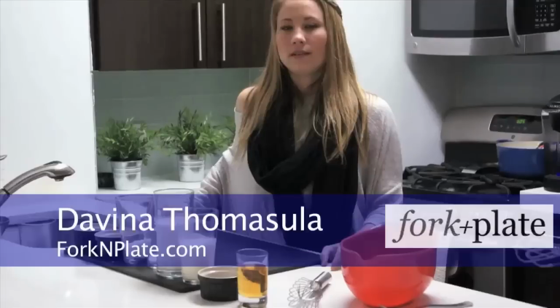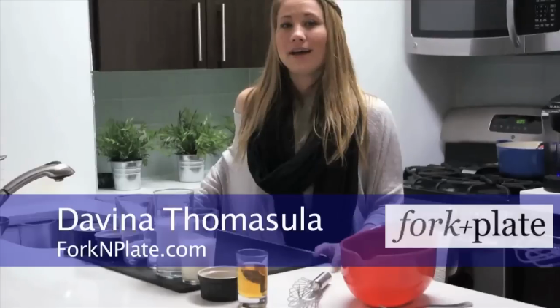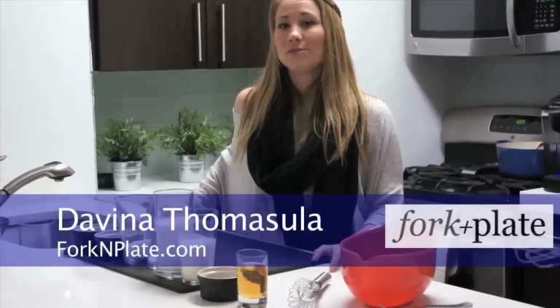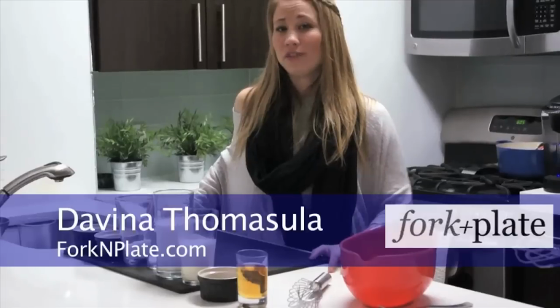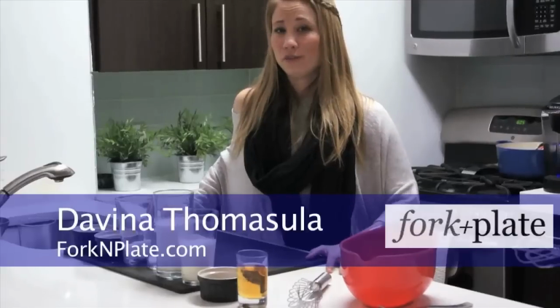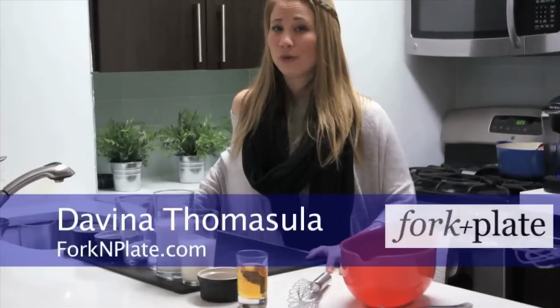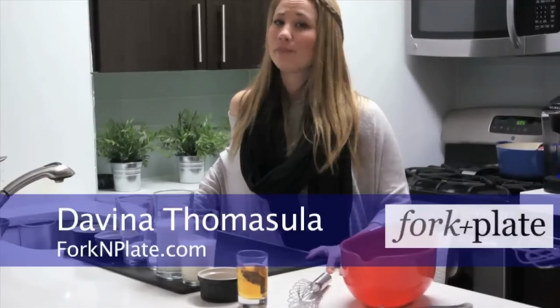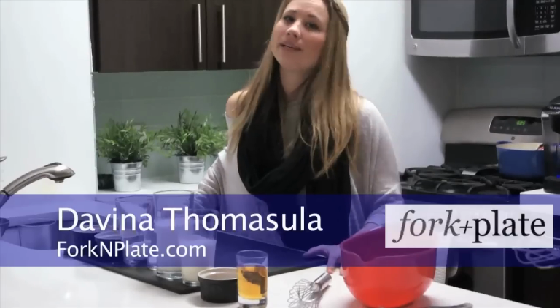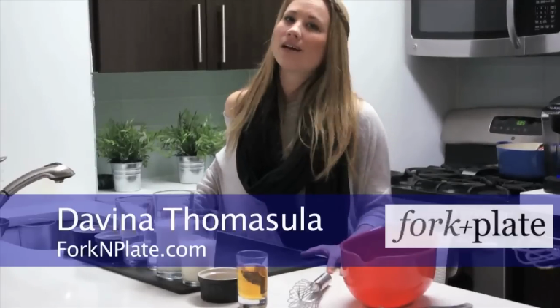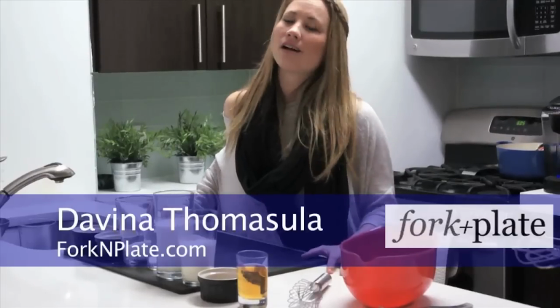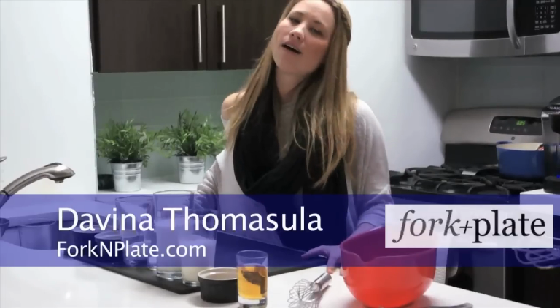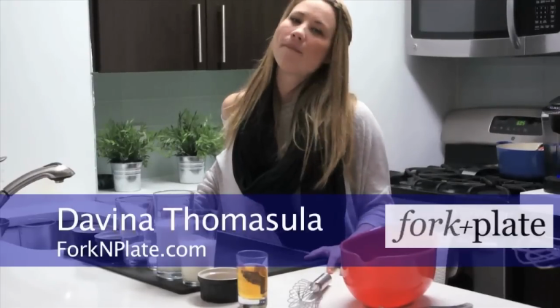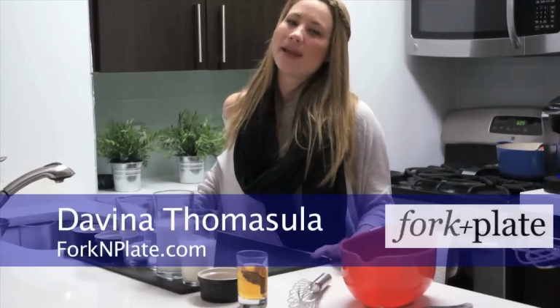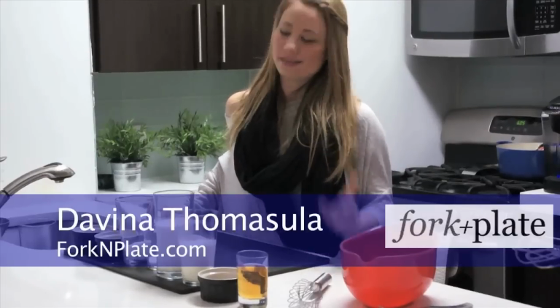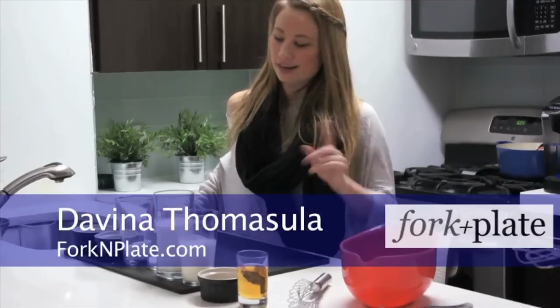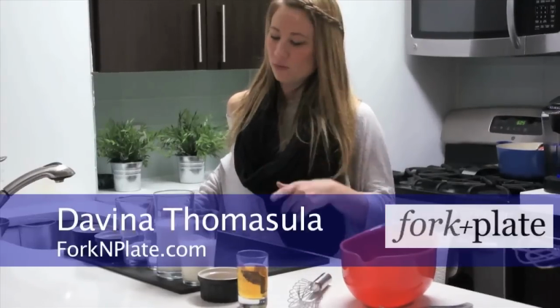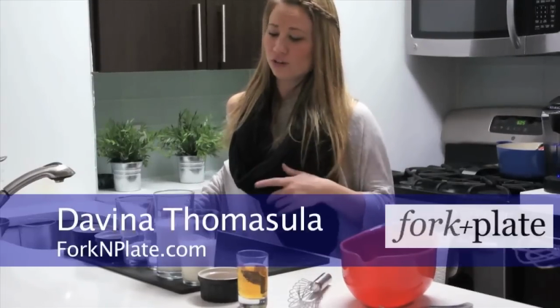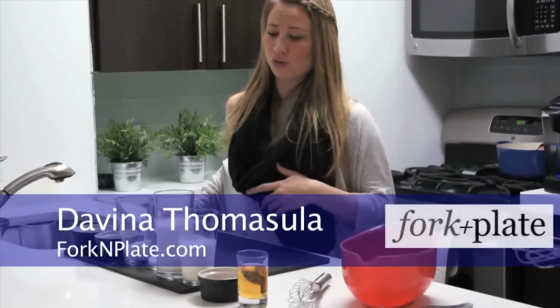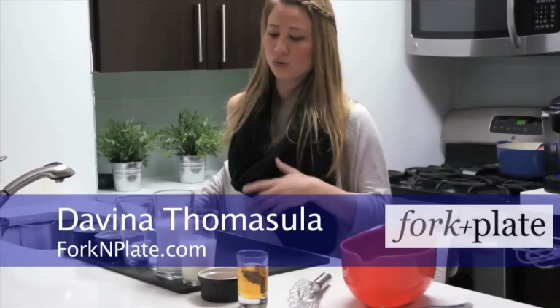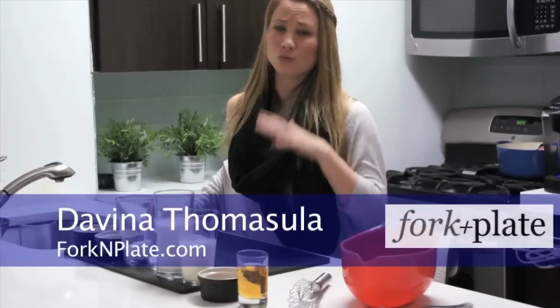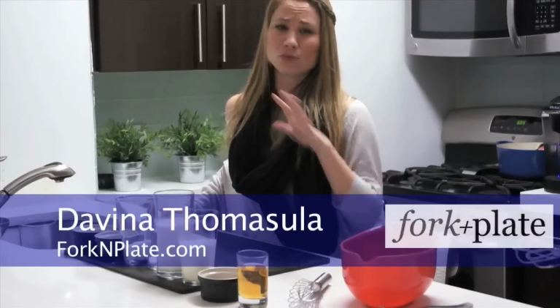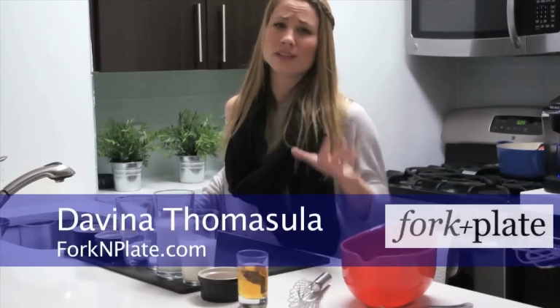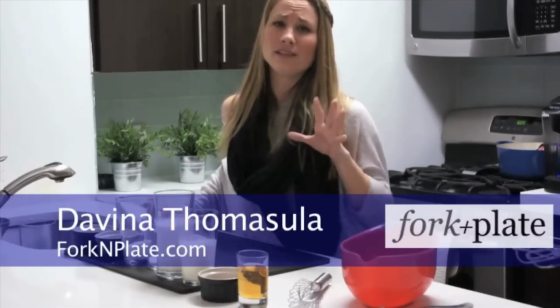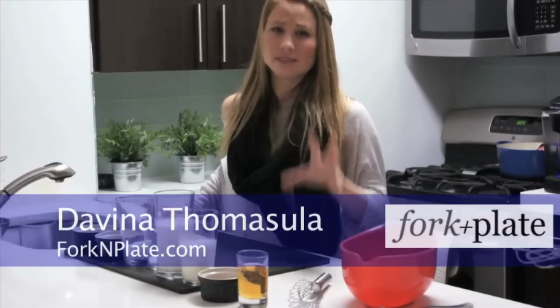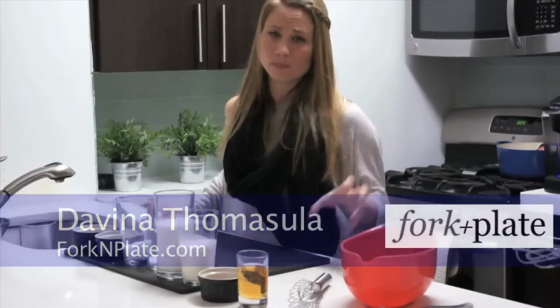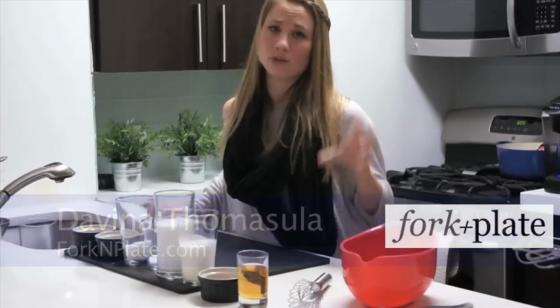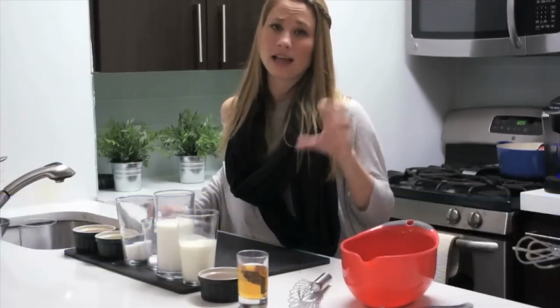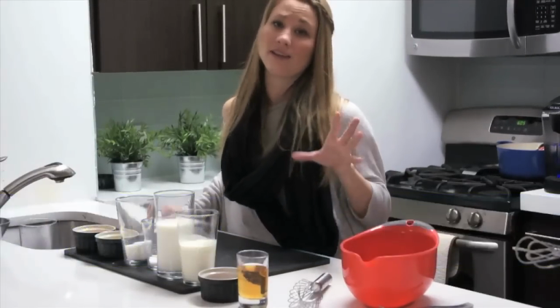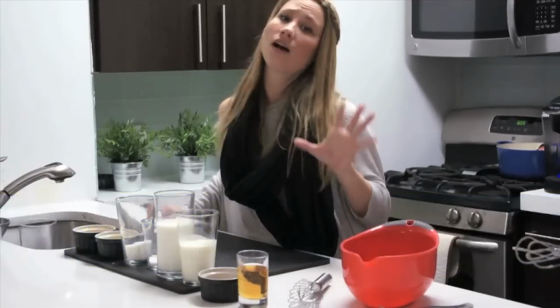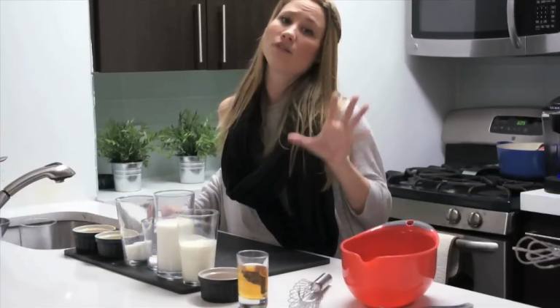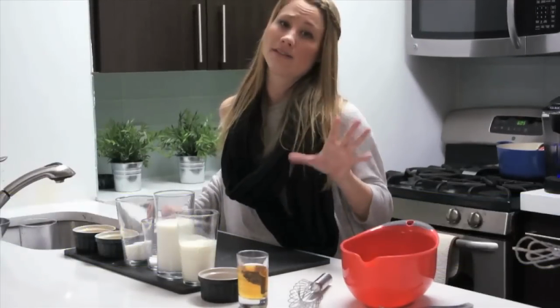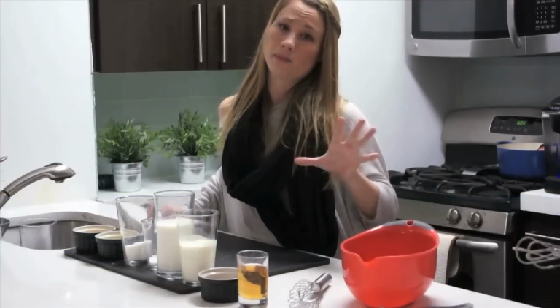Hi, I'm Davina with Forkandplate.com and today we're going to show you a really simple eggnog recipe.